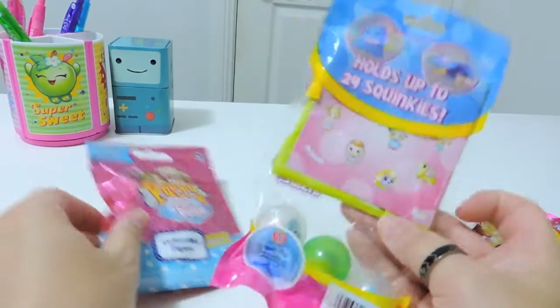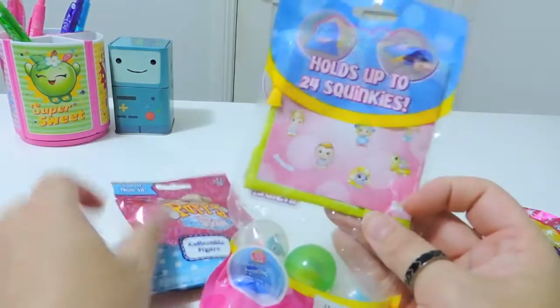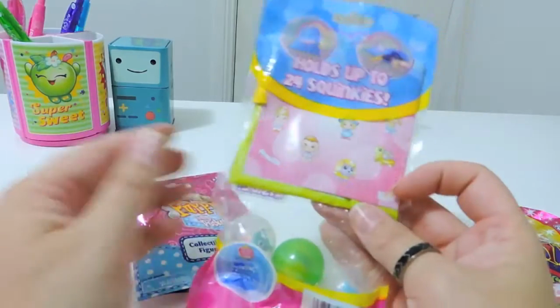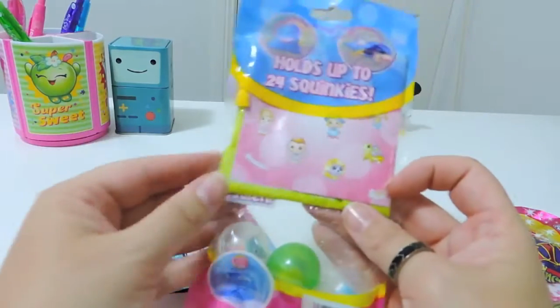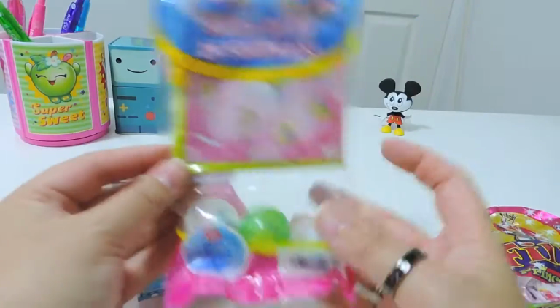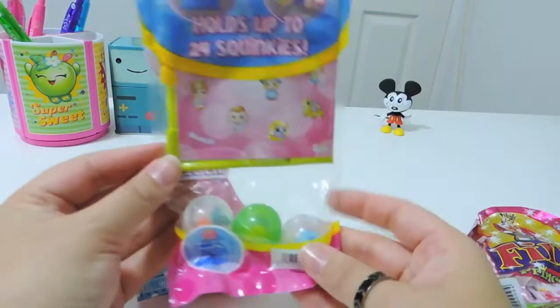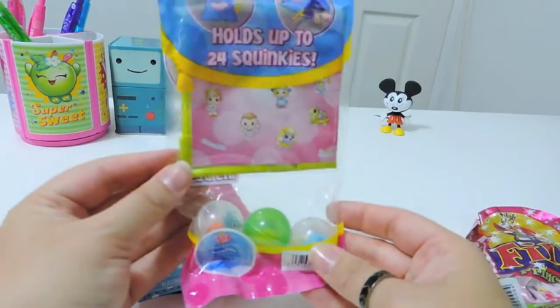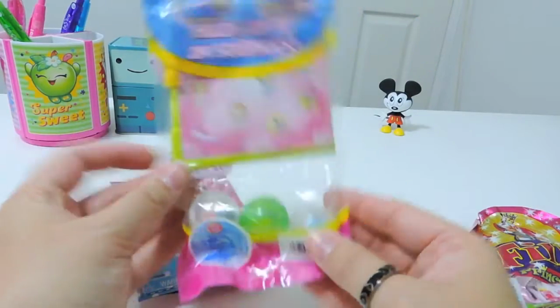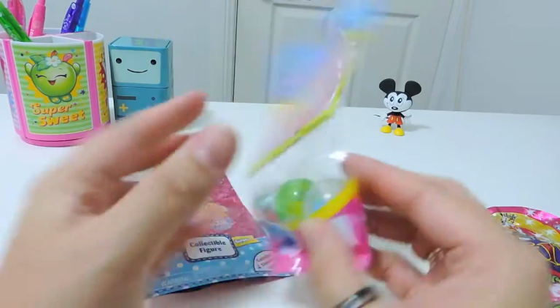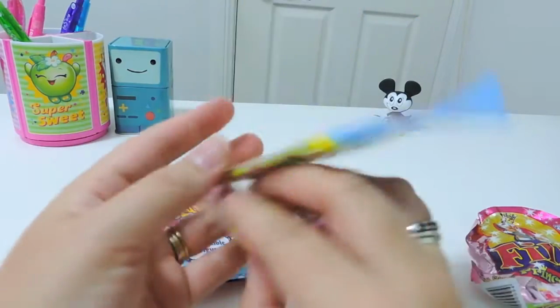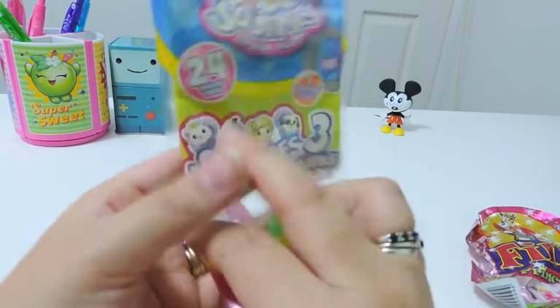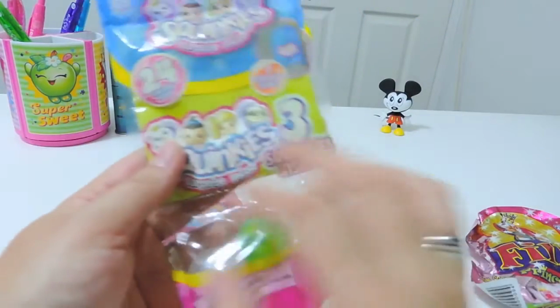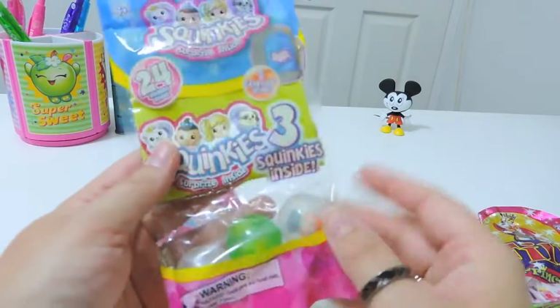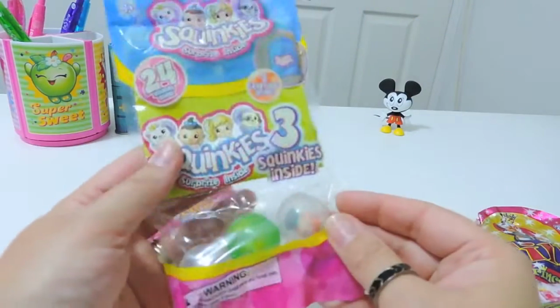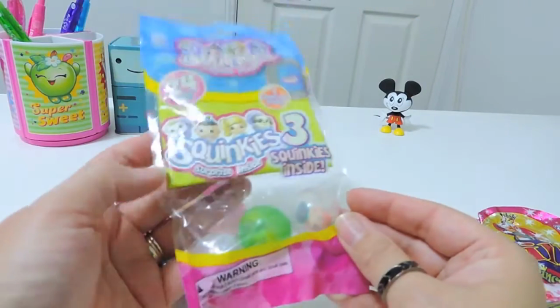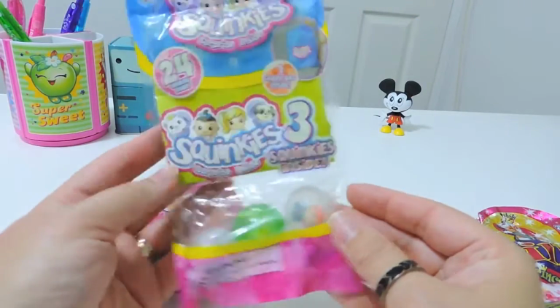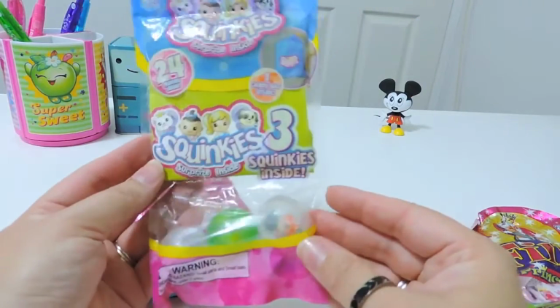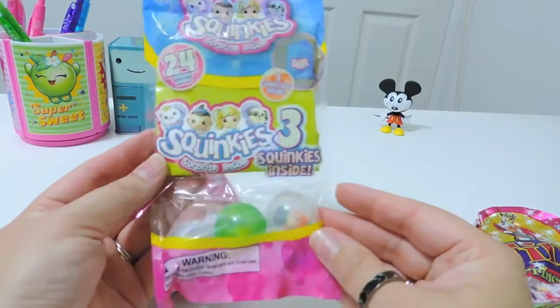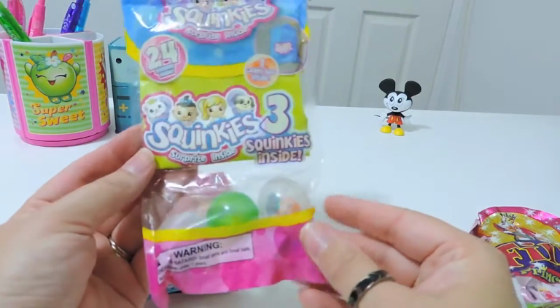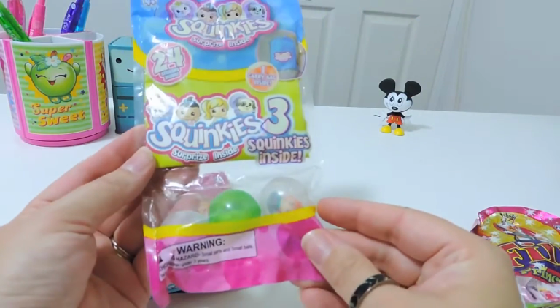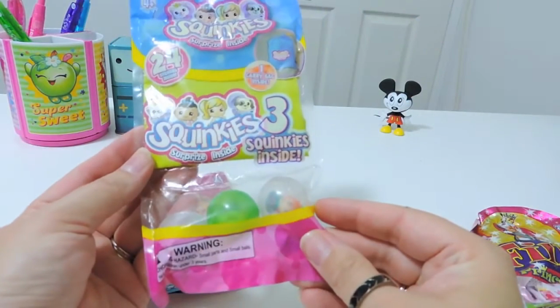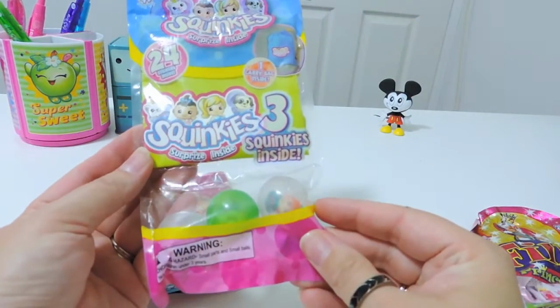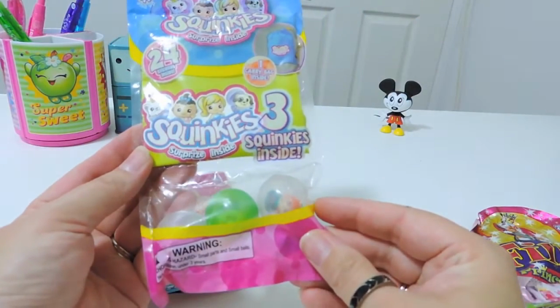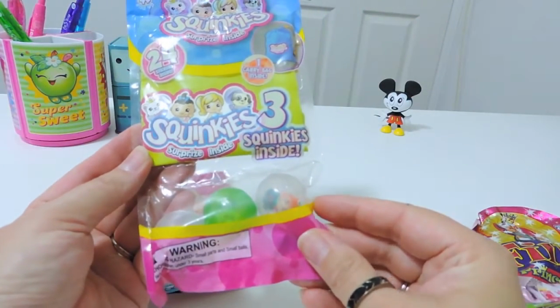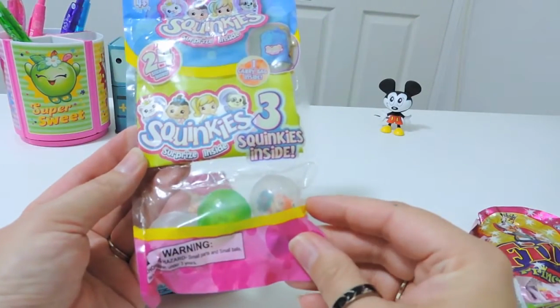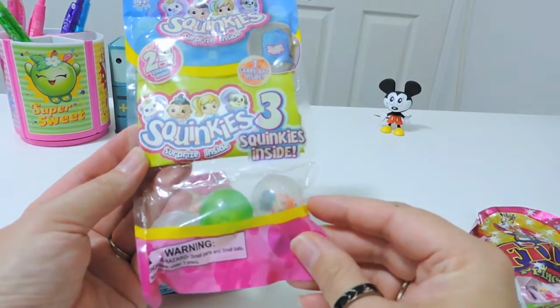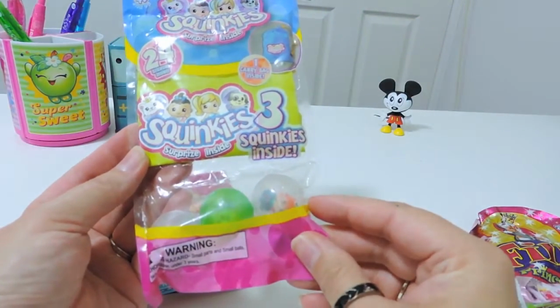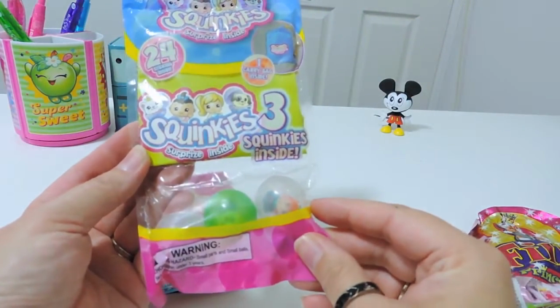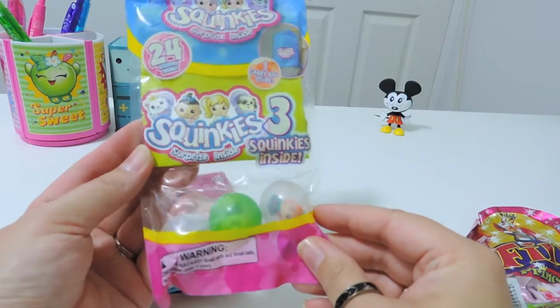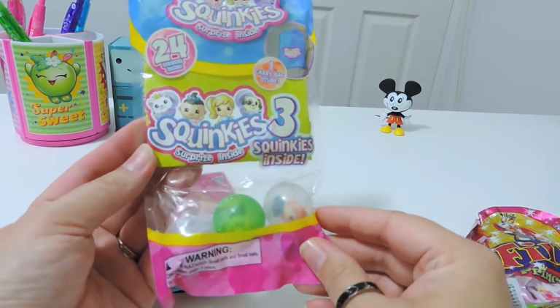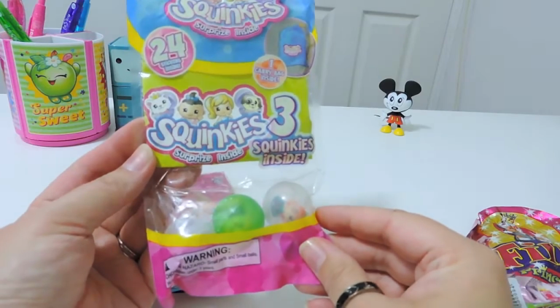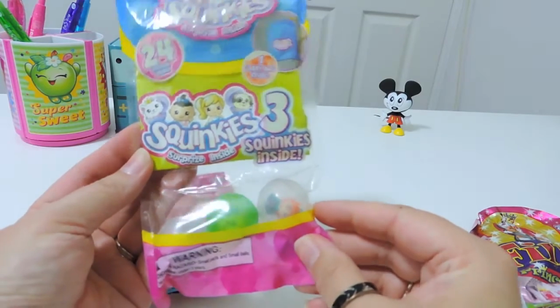So we have one of the Puppy in My Pocket series one that we finally found at Toys R Us, and we have some of the Squinkies — the three pack.